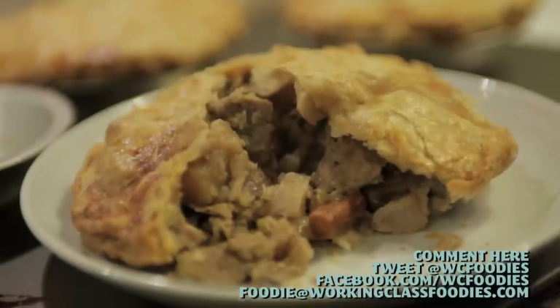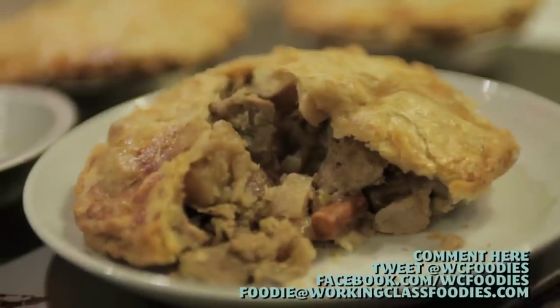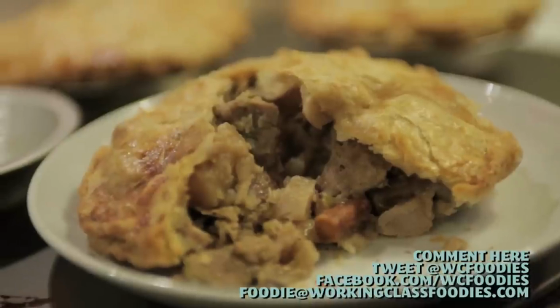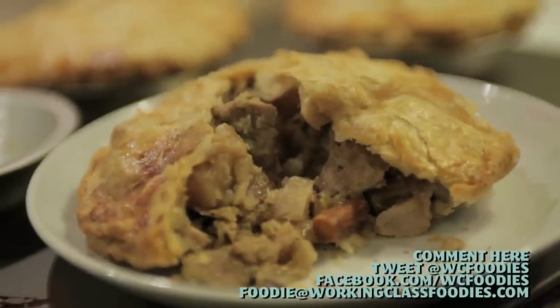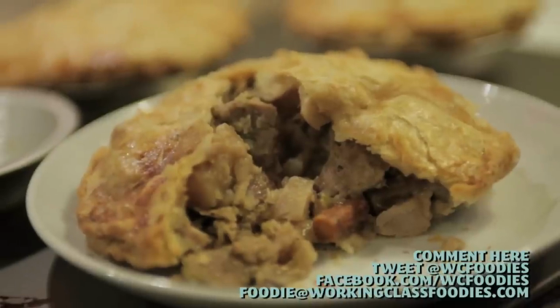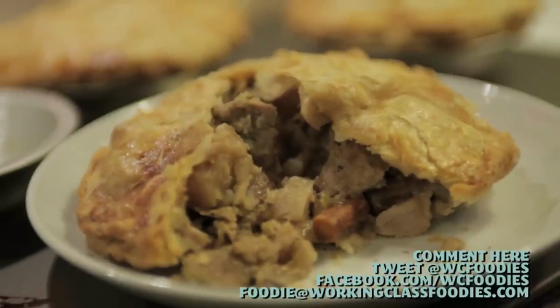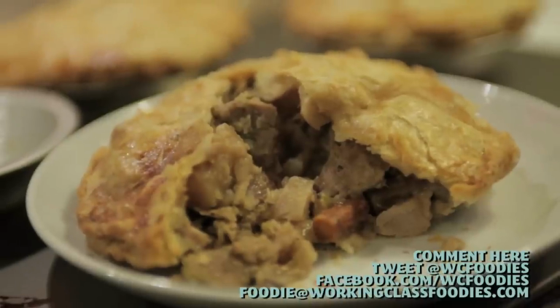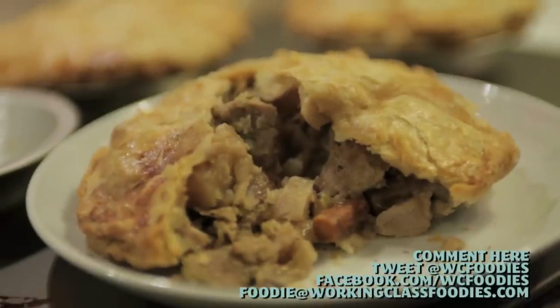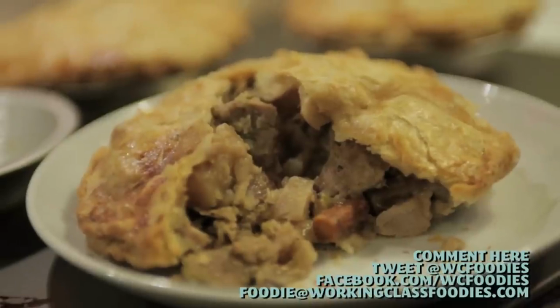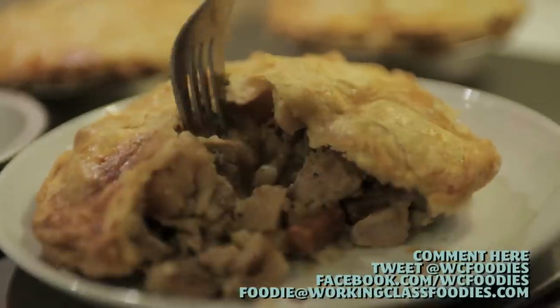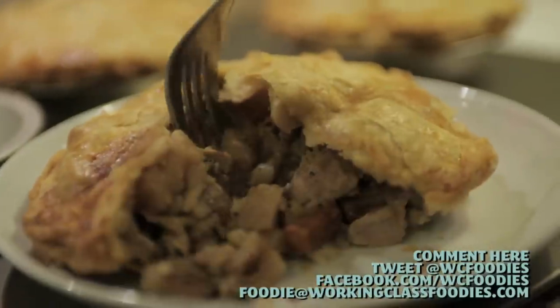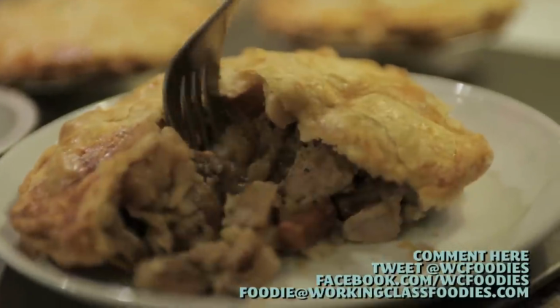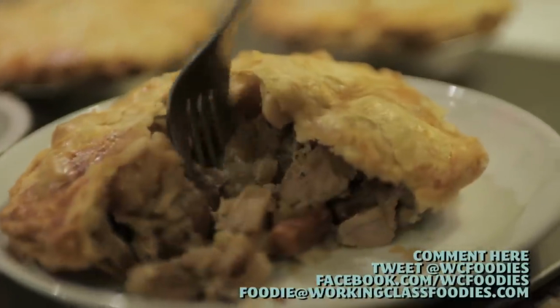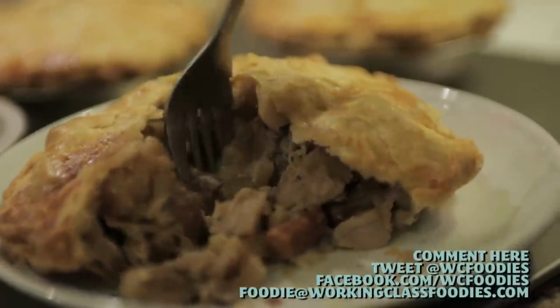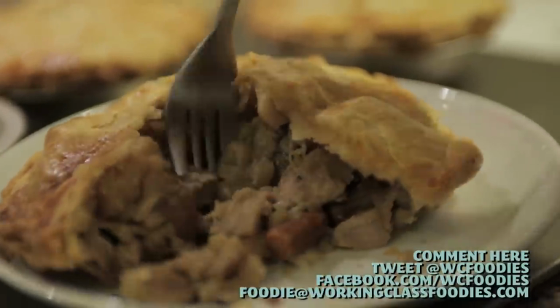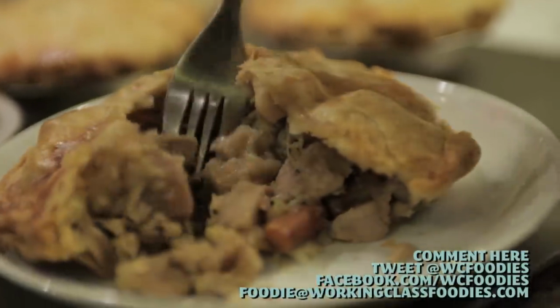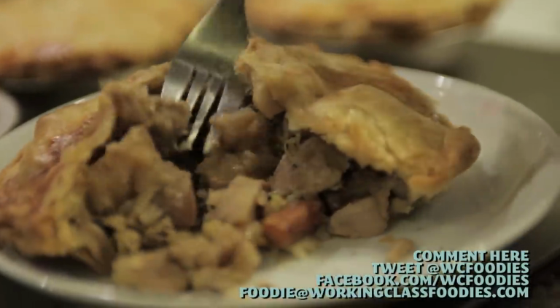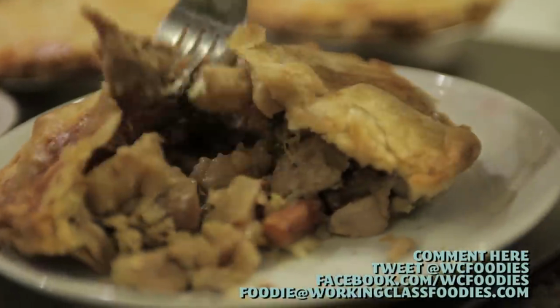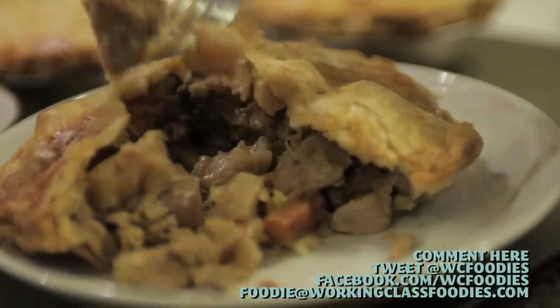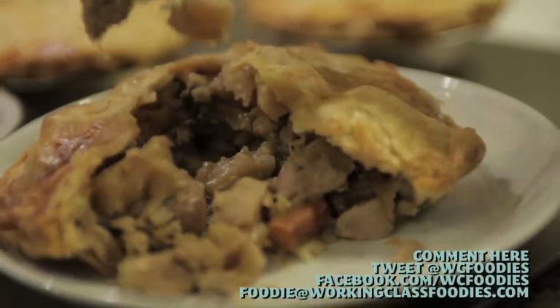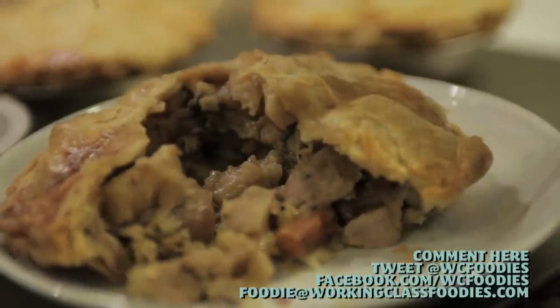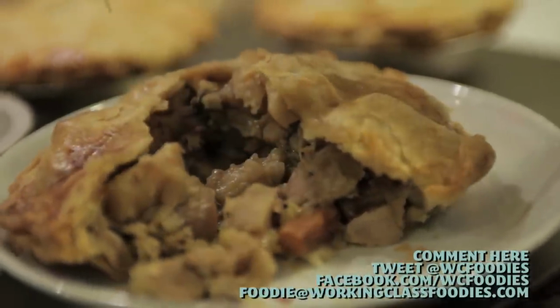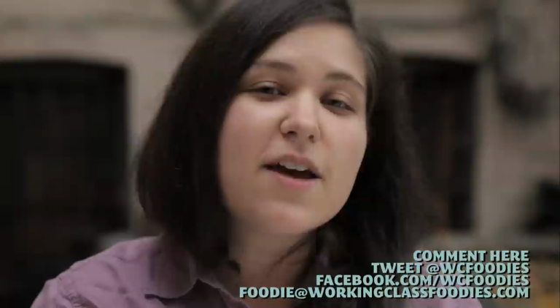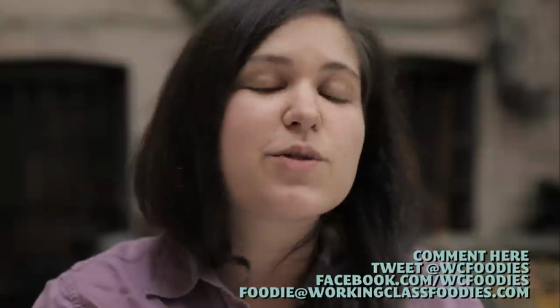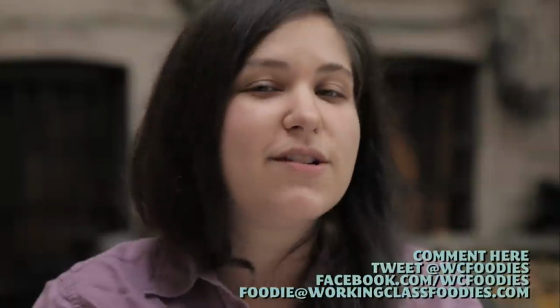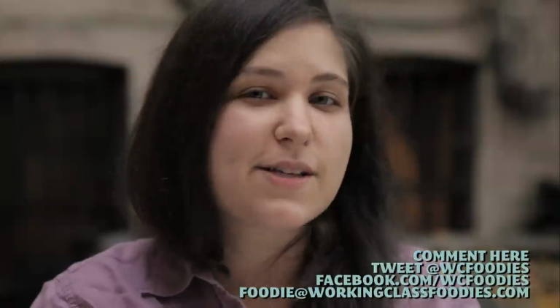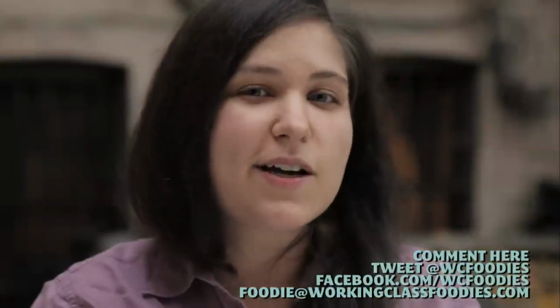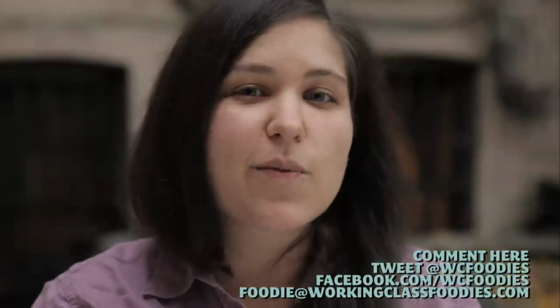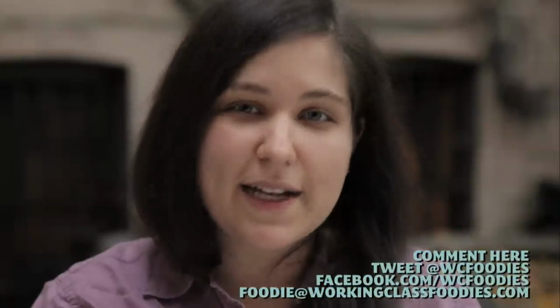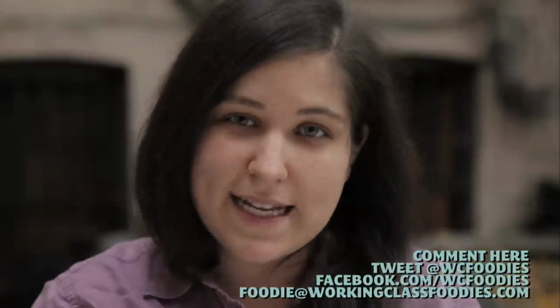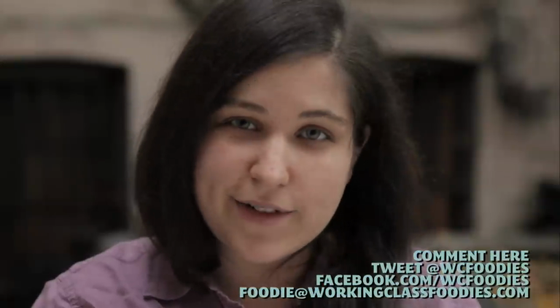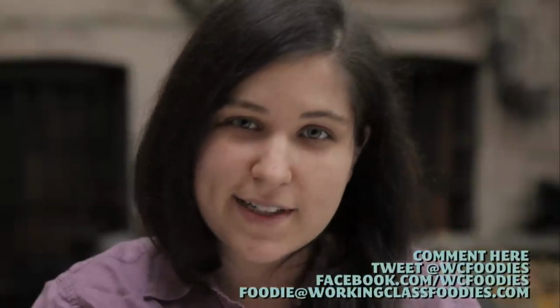Now it's your turn — let me know in the comments below what you do with your Thanksgiving leftovers. We'll see you next week on Working Class Foodies.